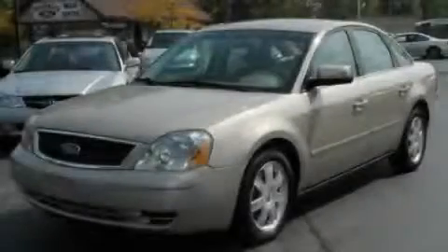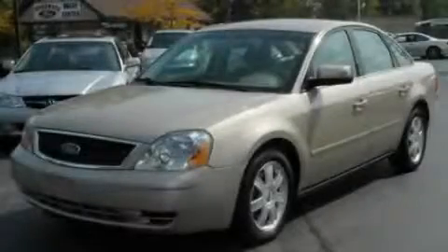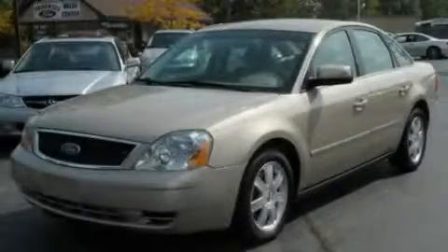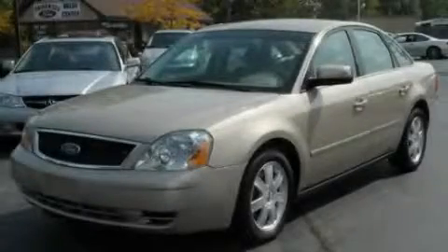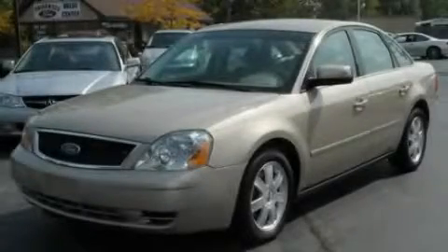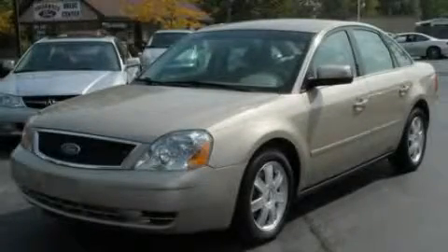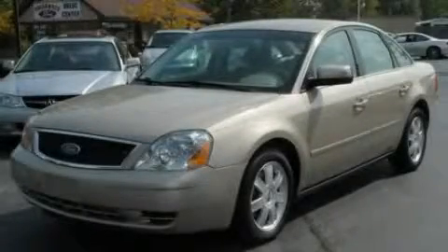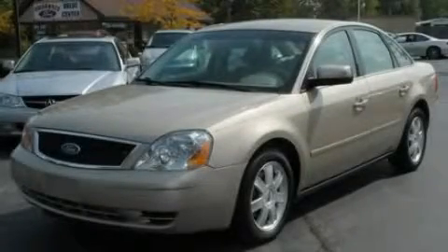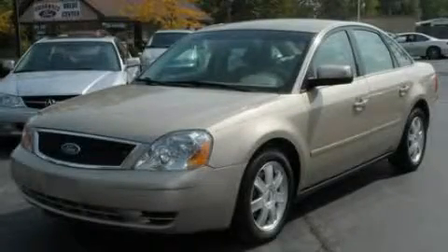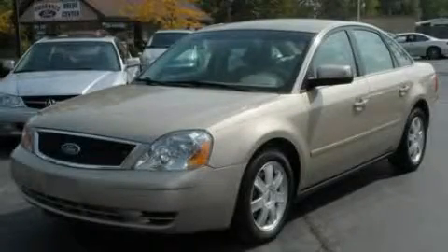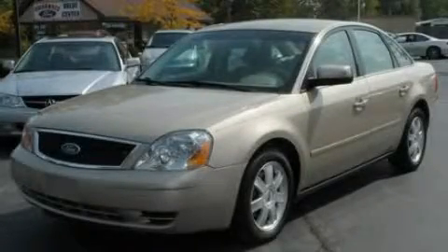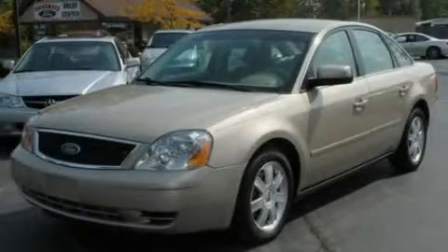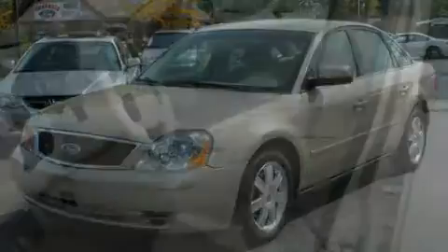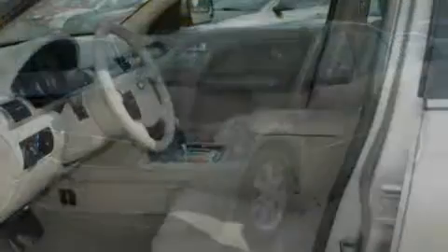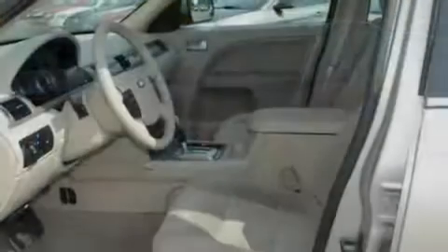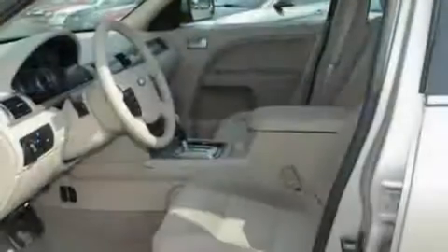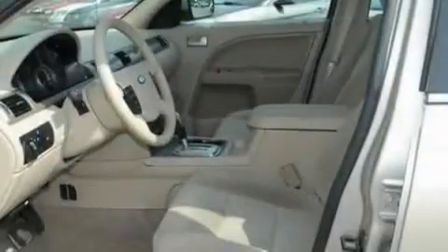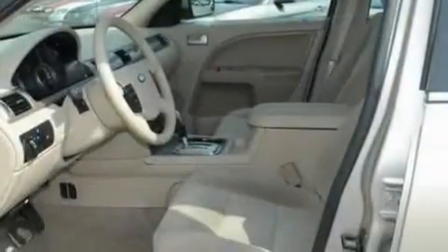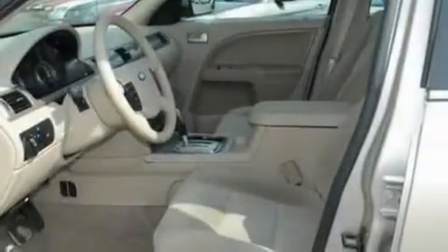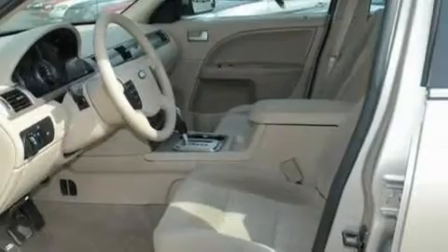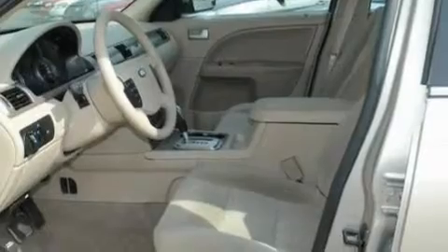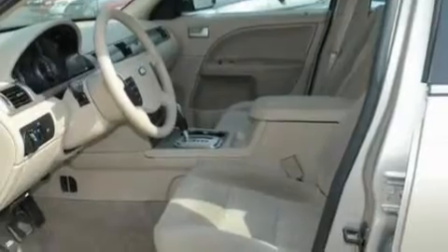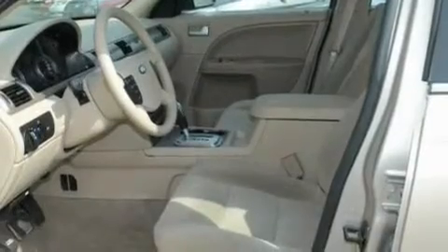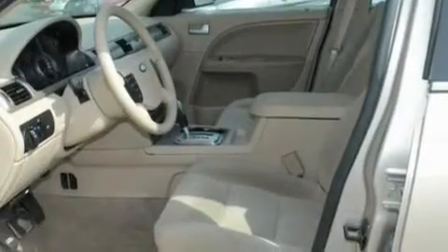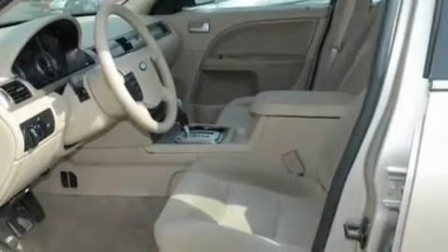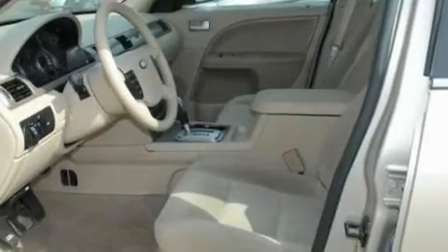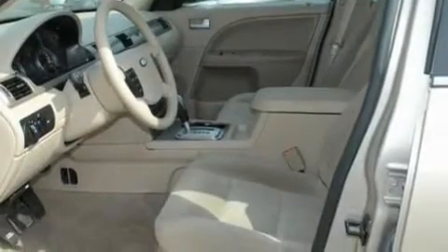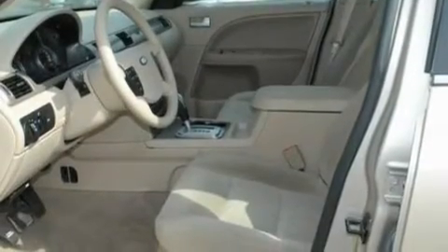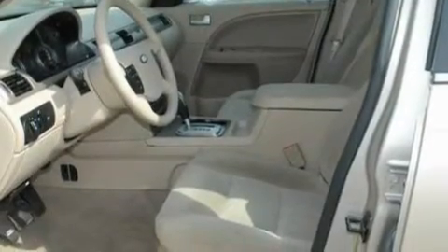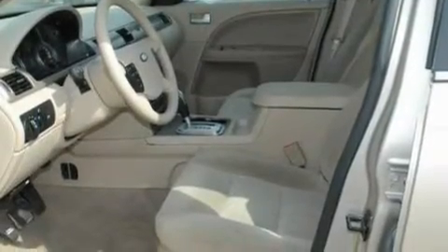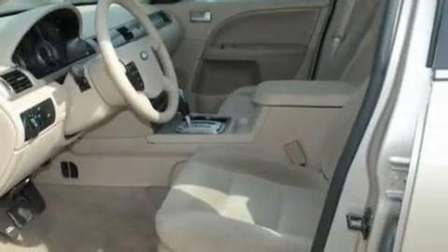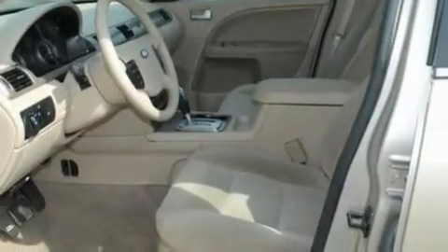This is a 2005 Ford 500. It has a 3.0-liter six-cylinder engine and an automatic transmission.